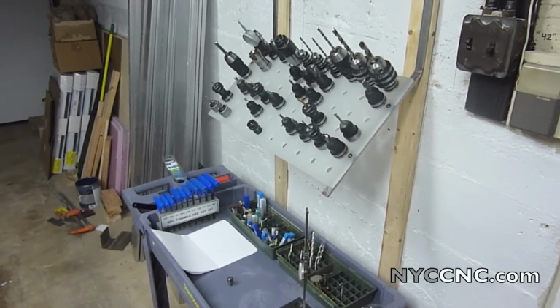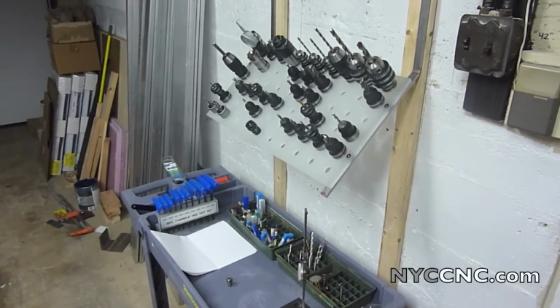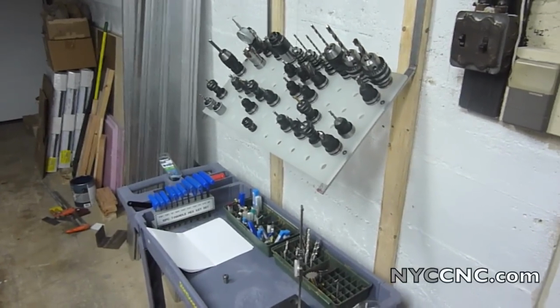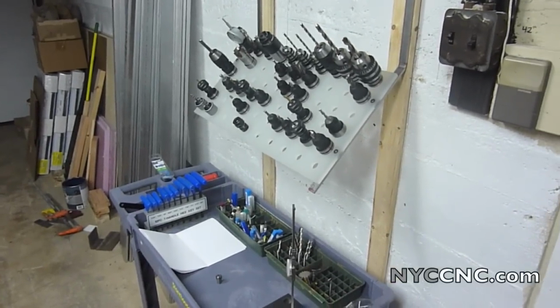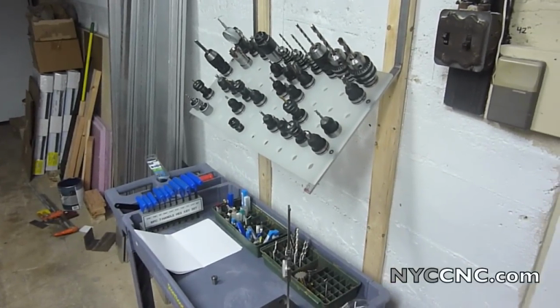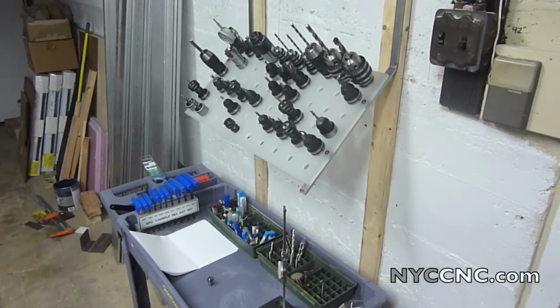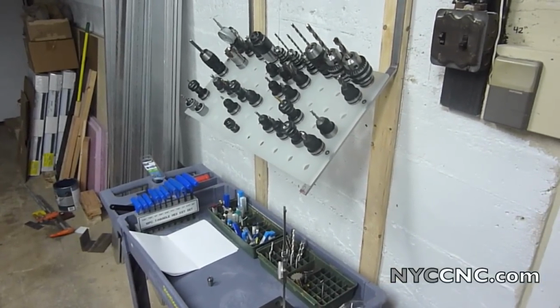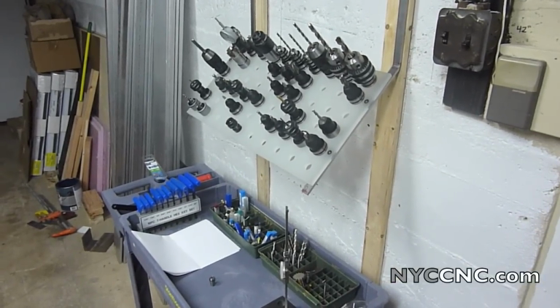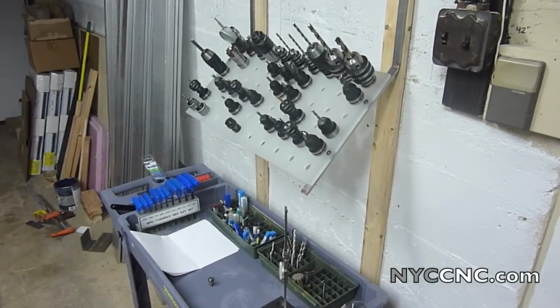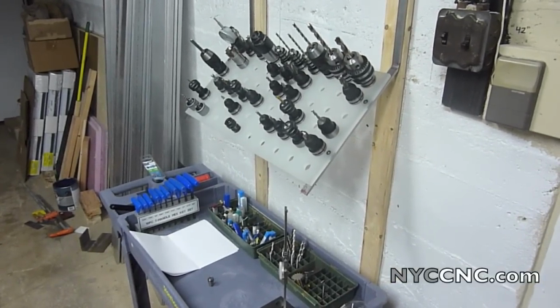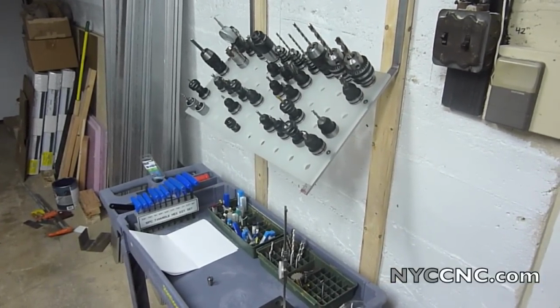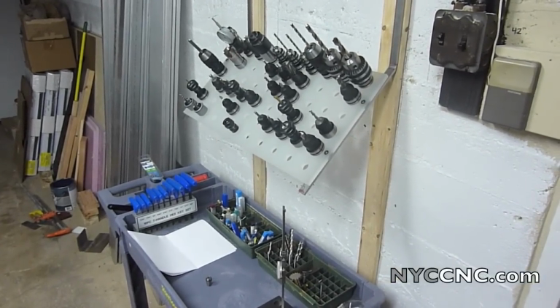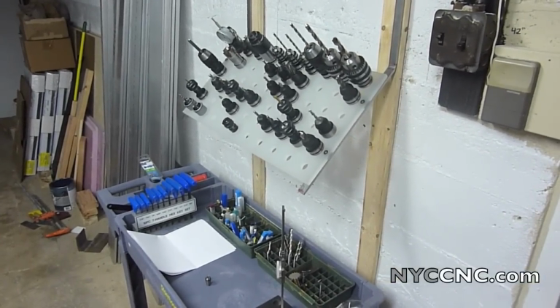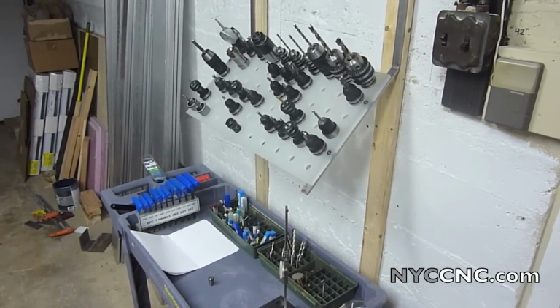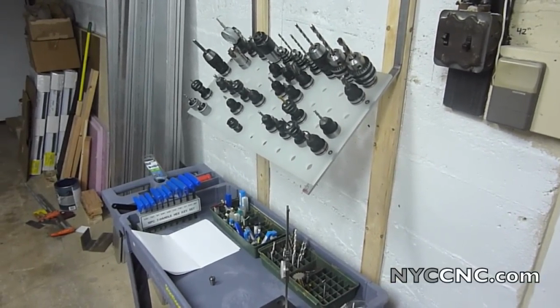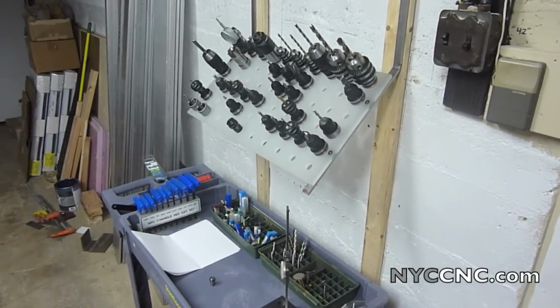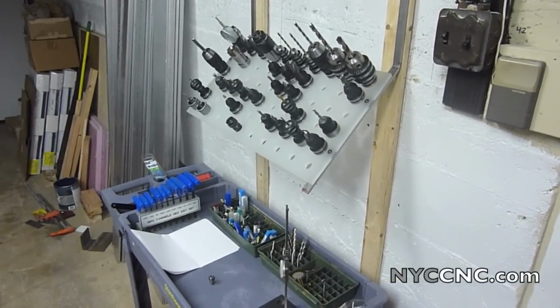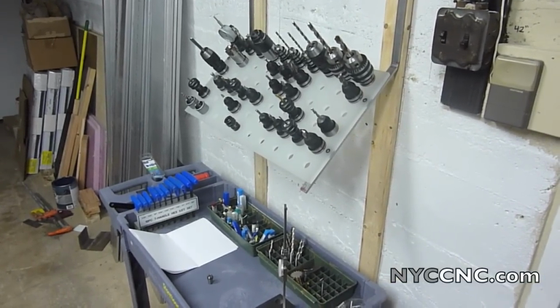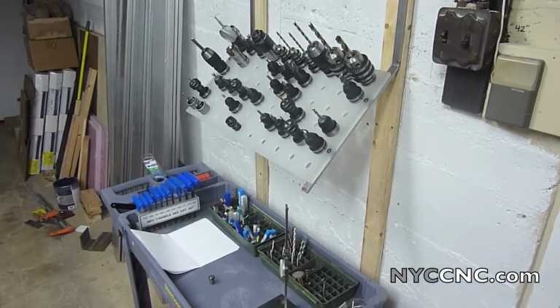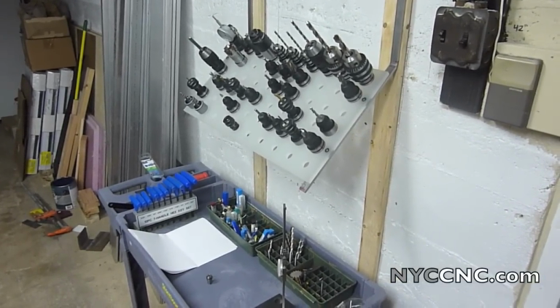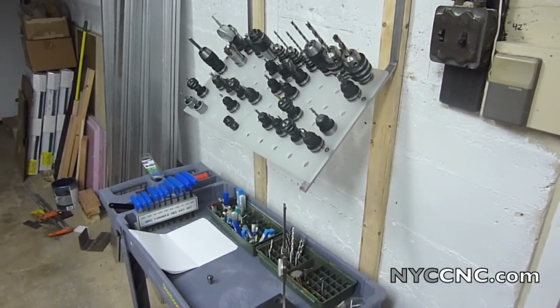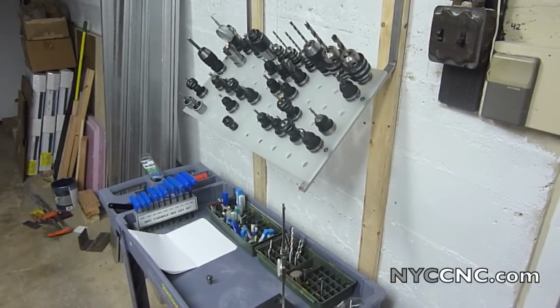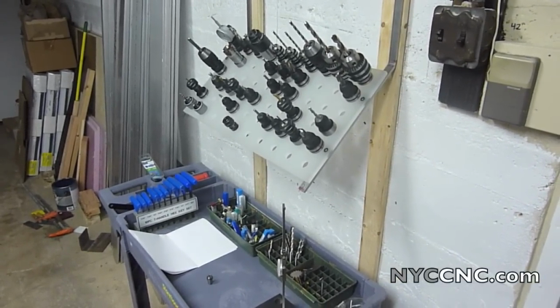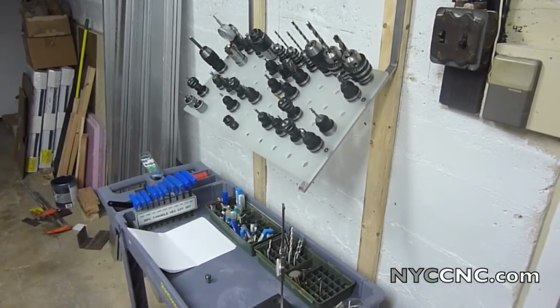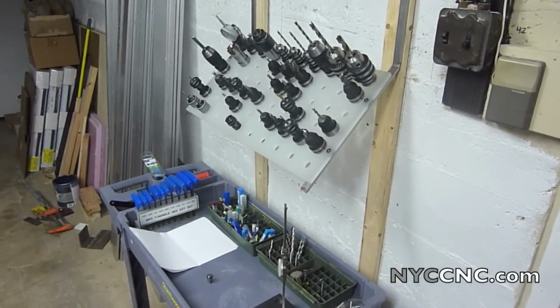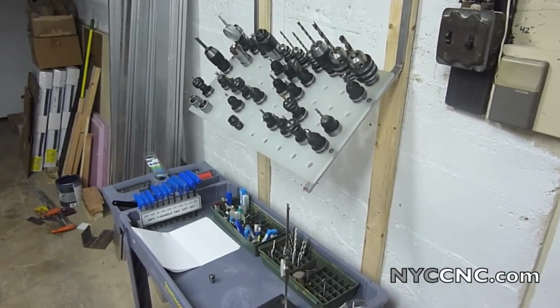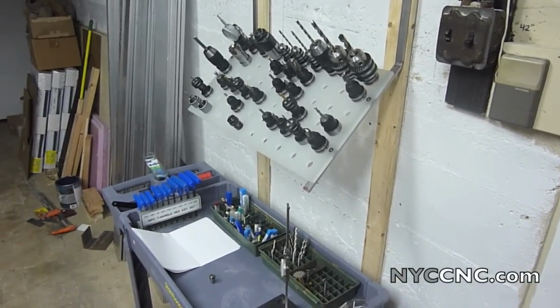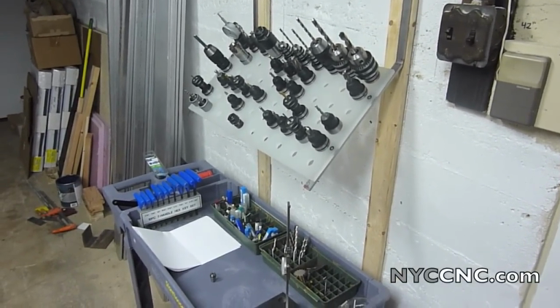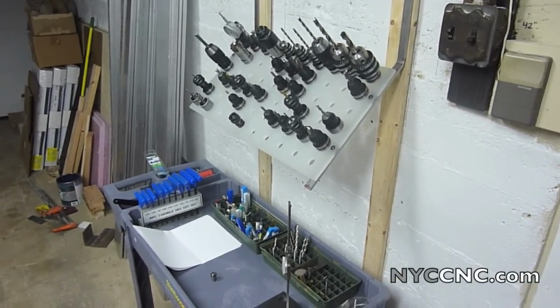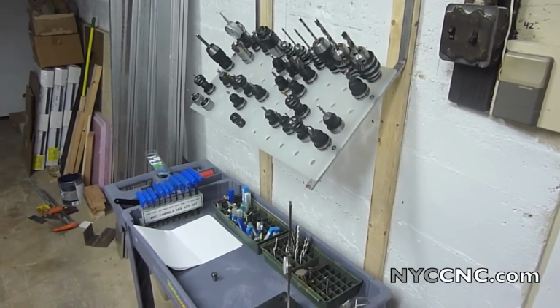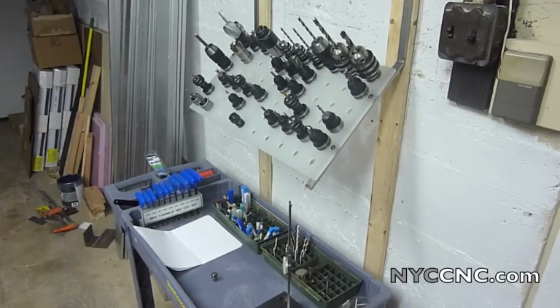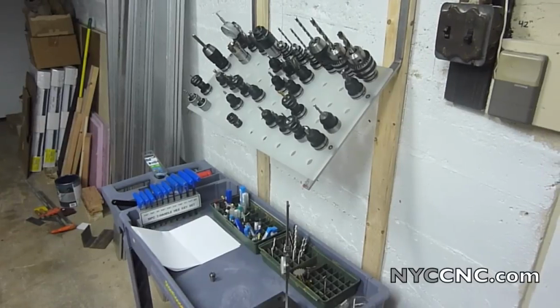Hi folks, welcome to chapter 15 of the PCNC video series. Today I want to talk about tooling.